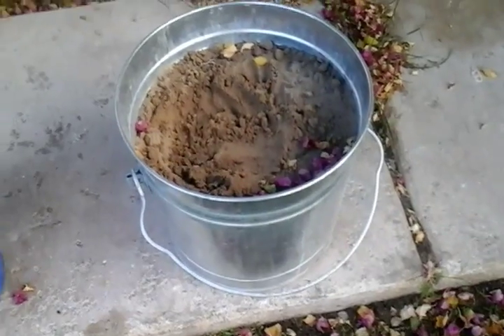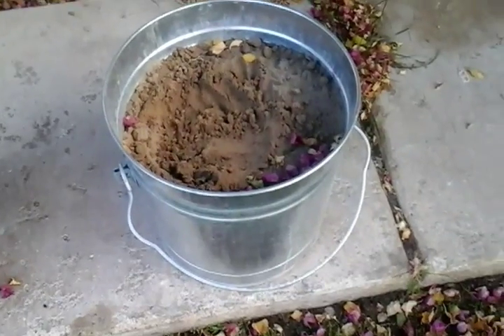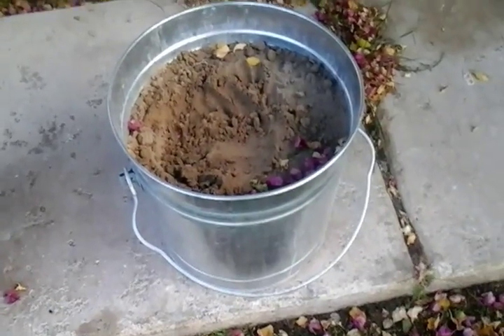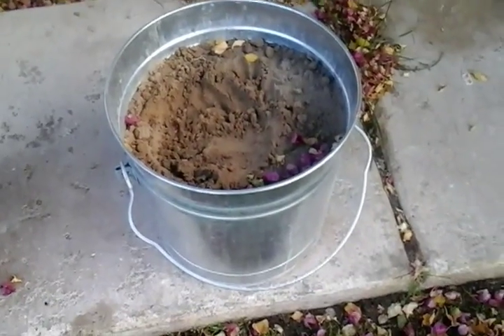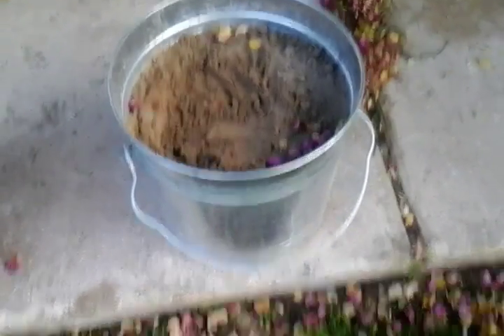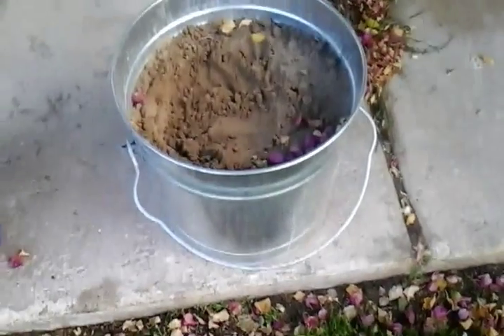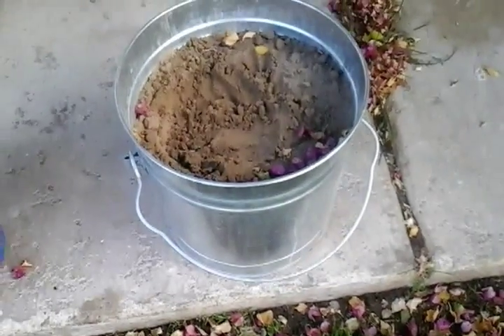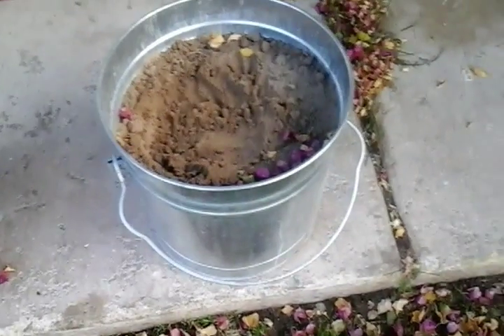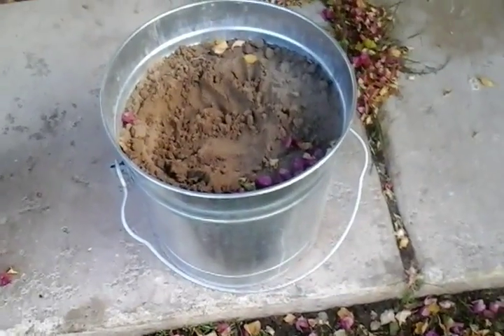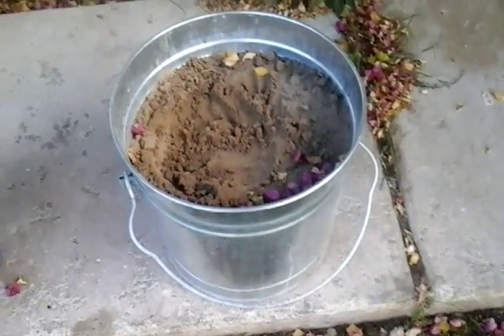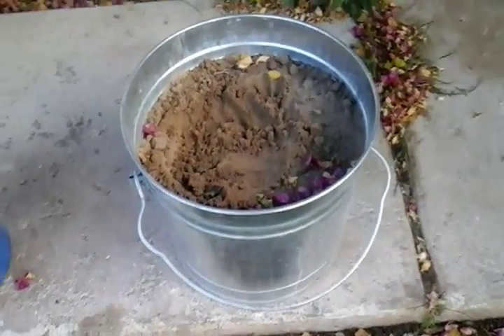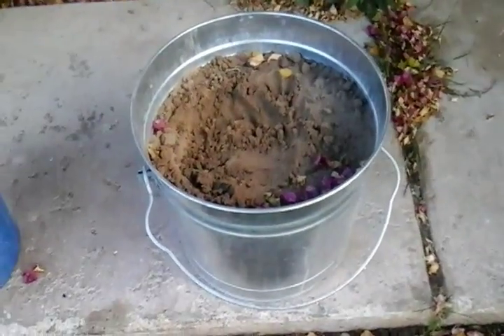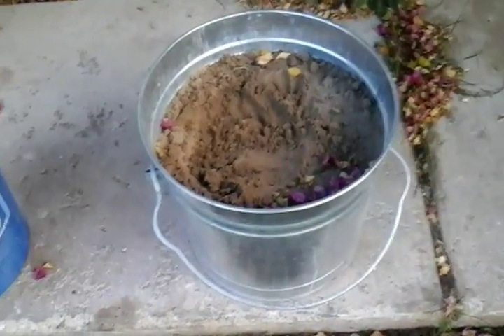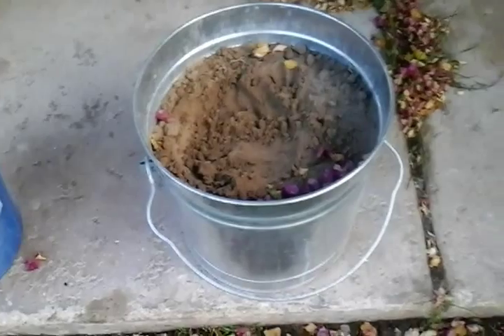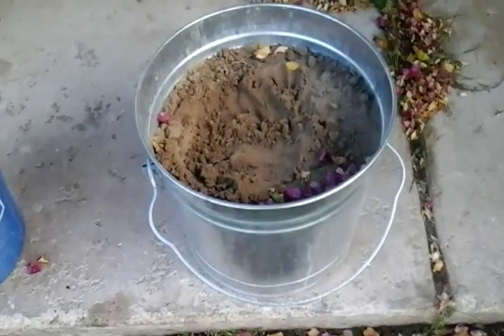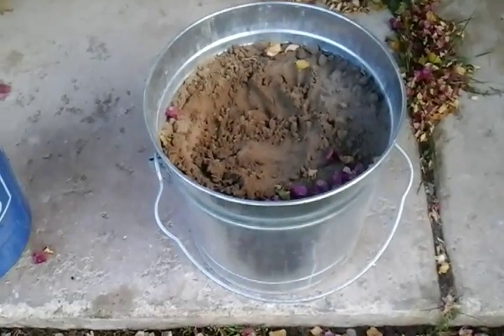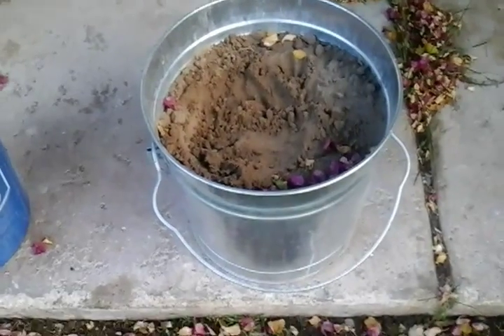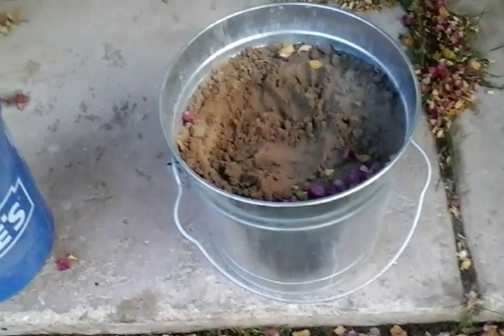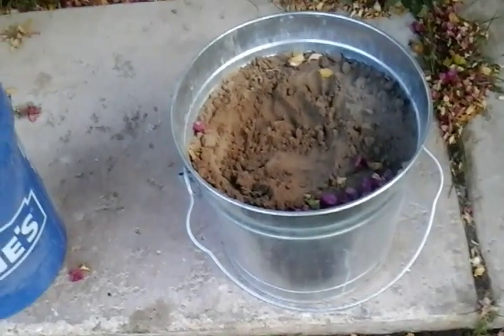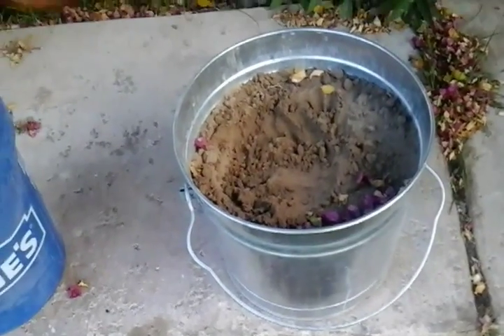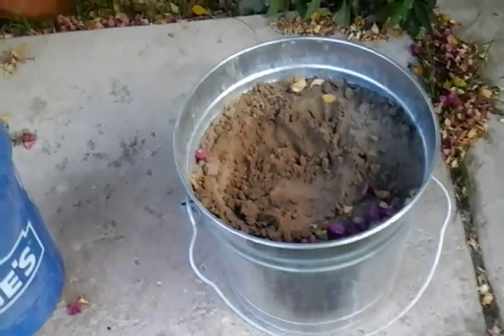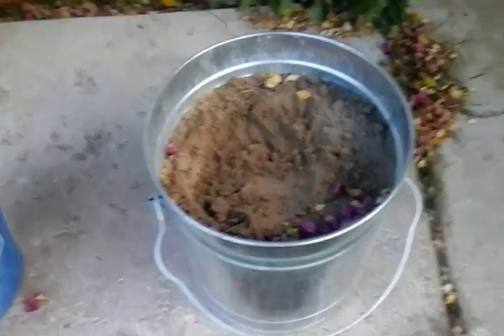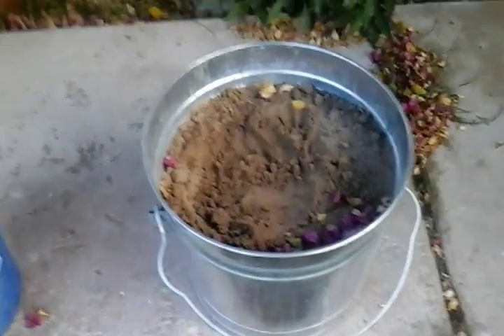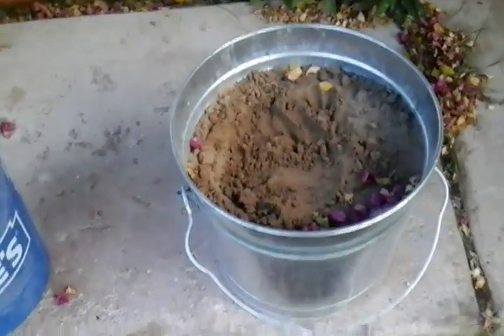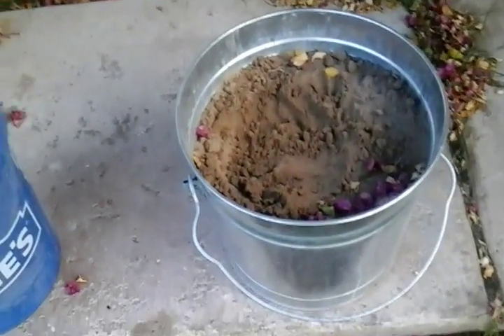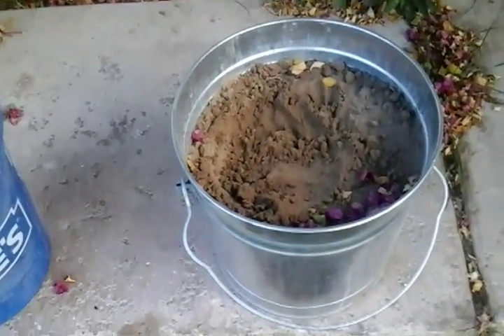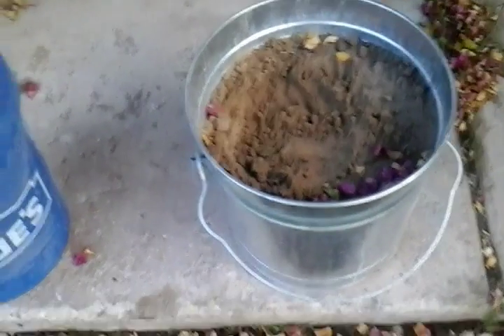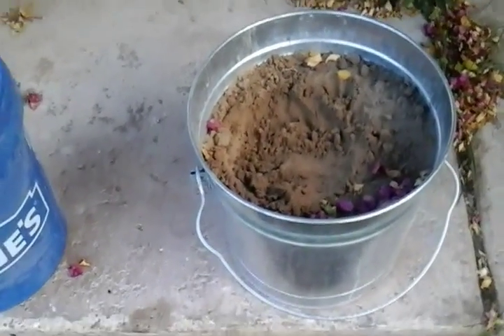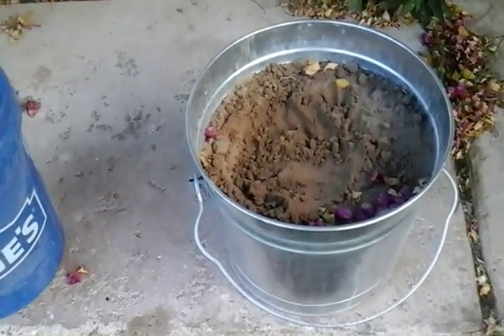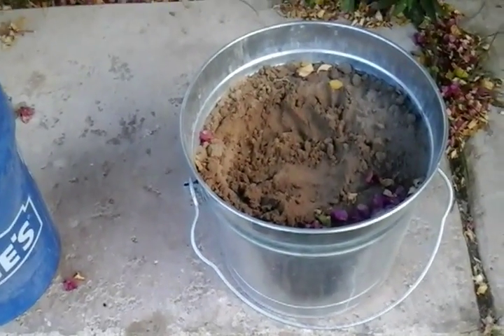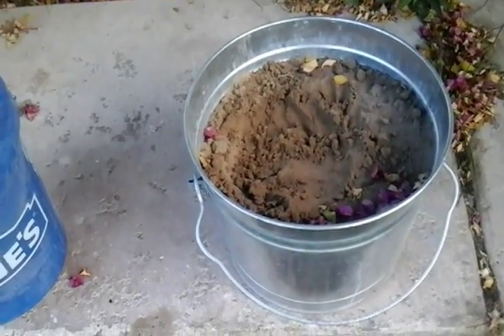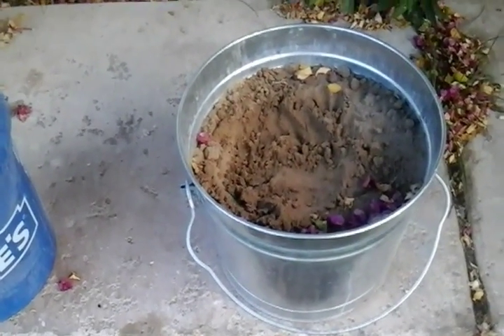Alright, what you need first is you'll need a bucket, some water, and some sand.